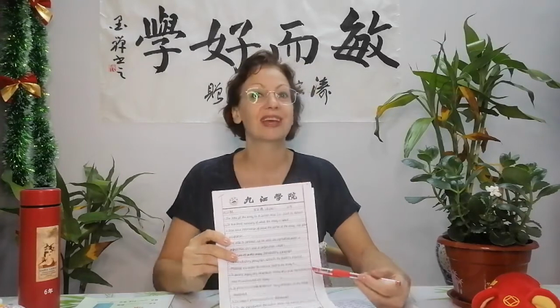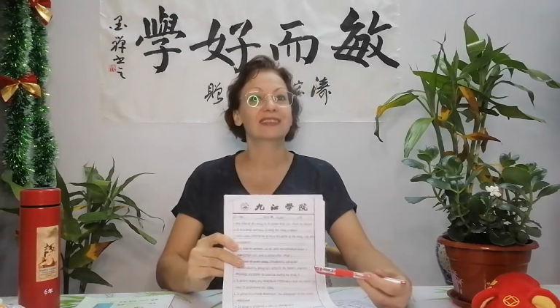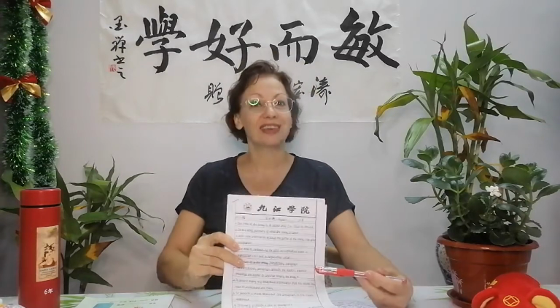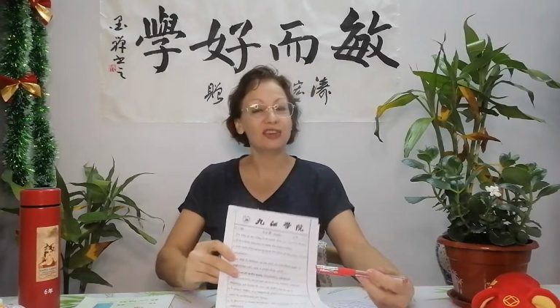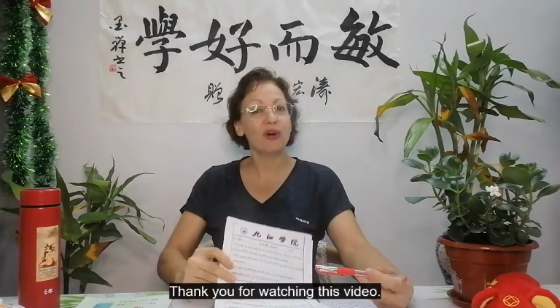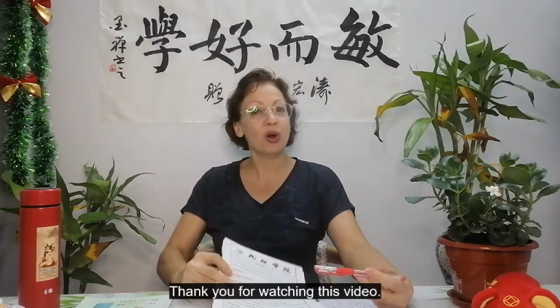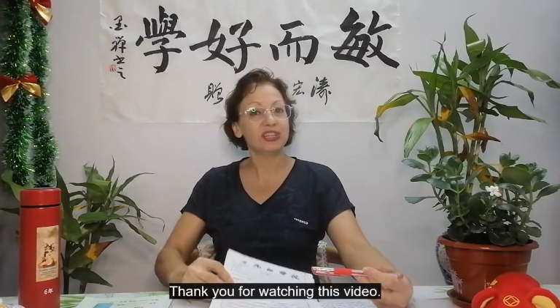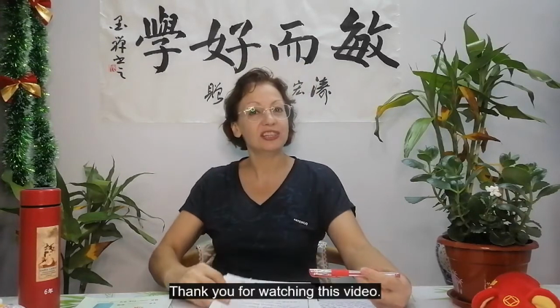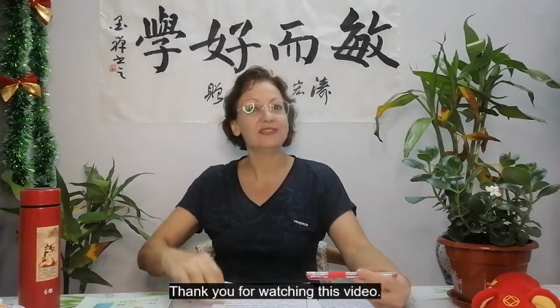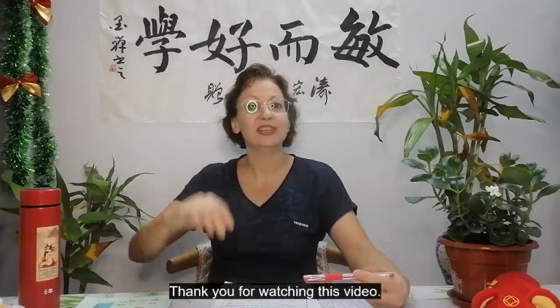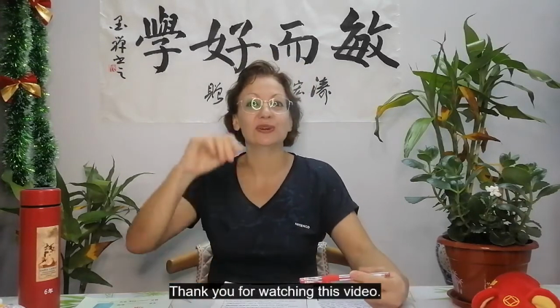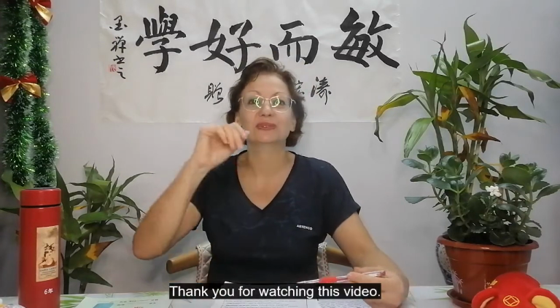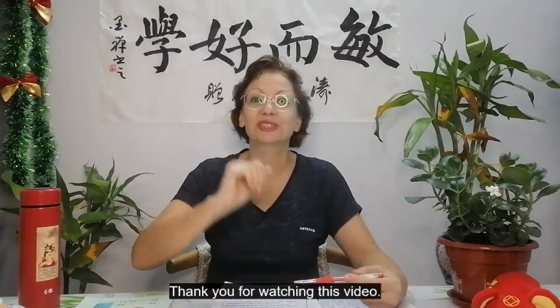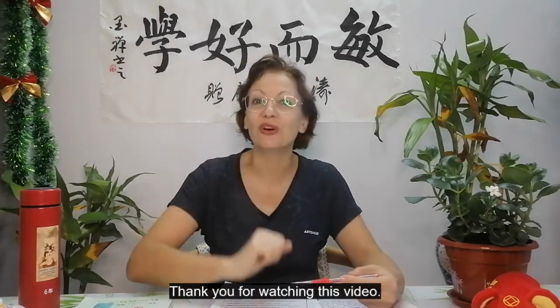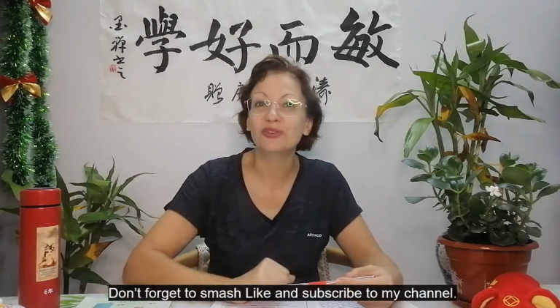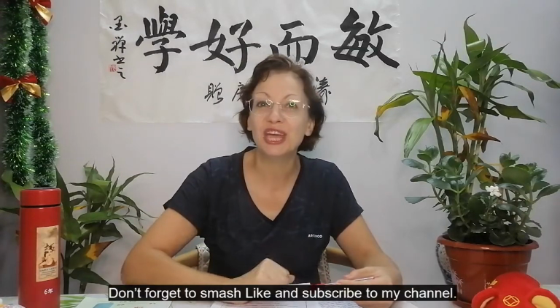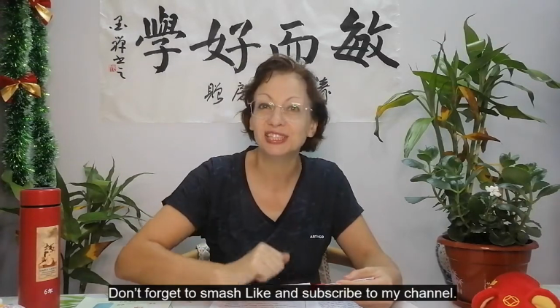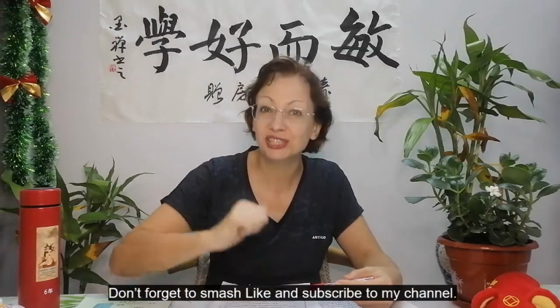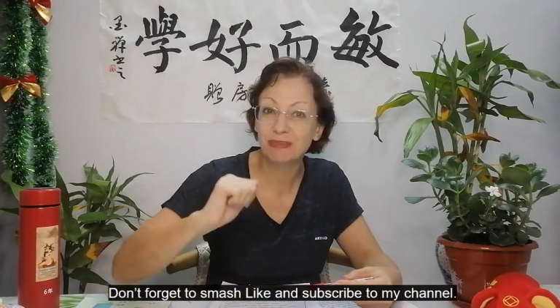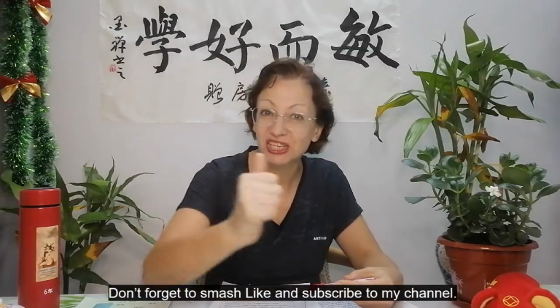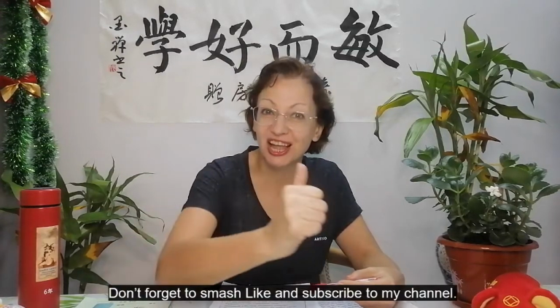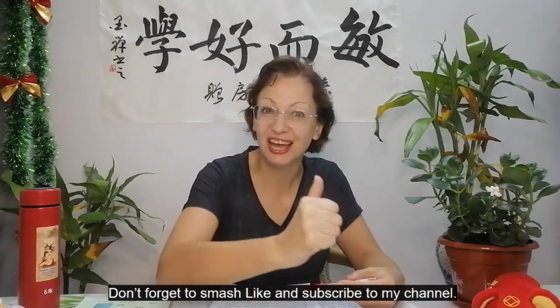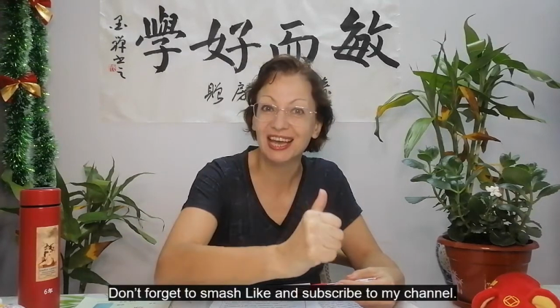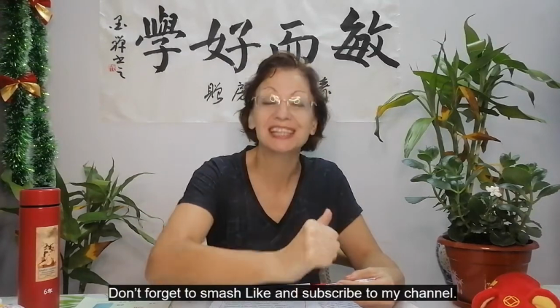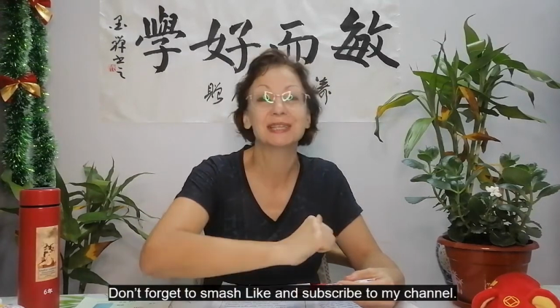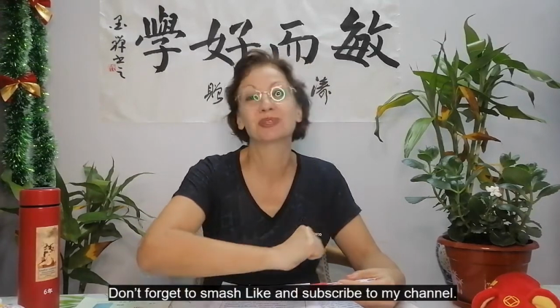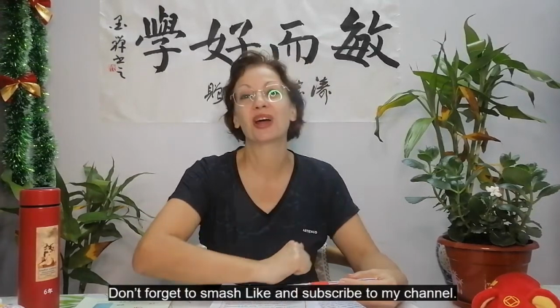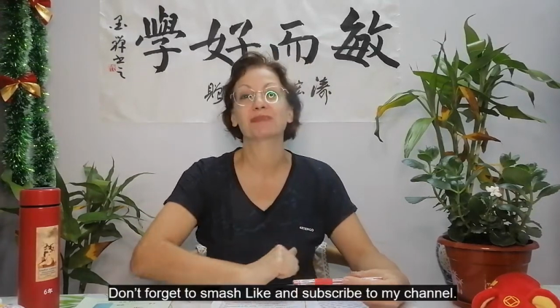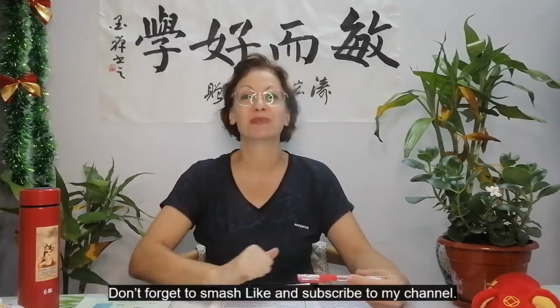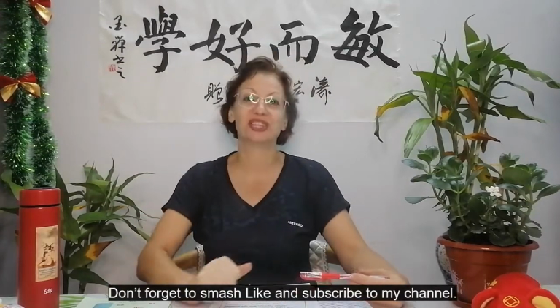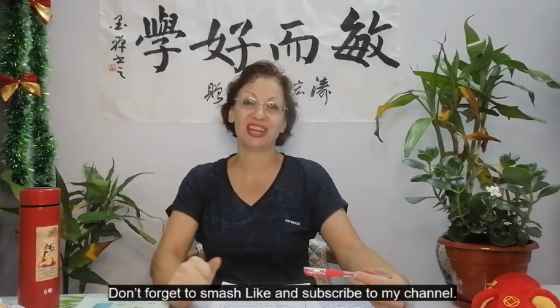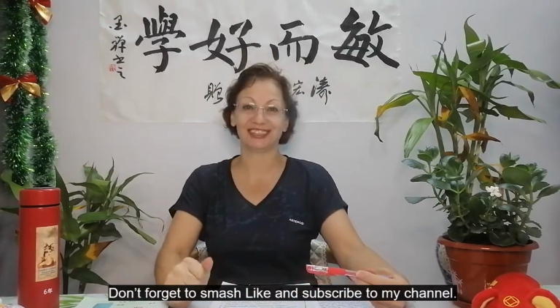Thank you for watching this video. Don't forget to smash like and subscribe to my channel.